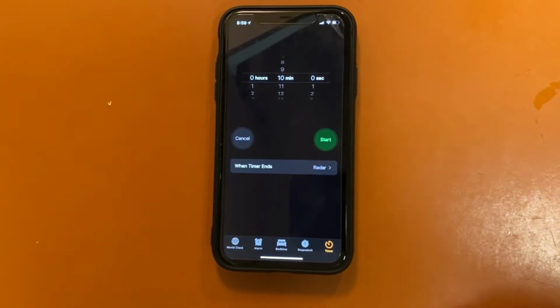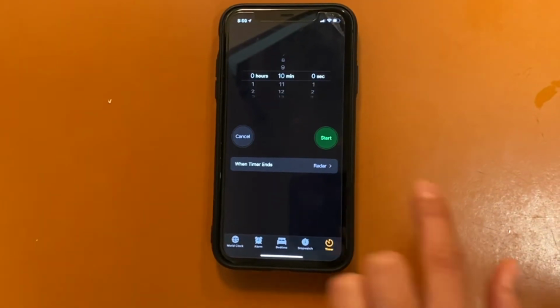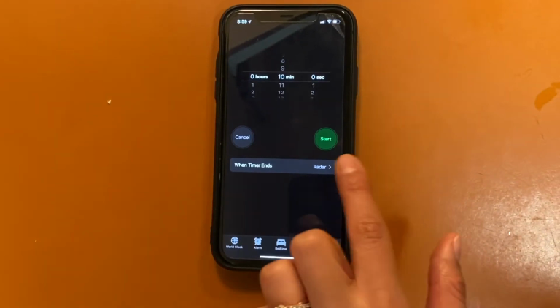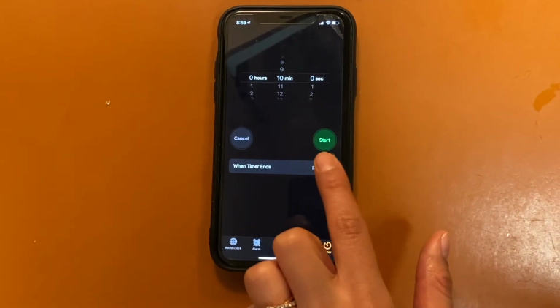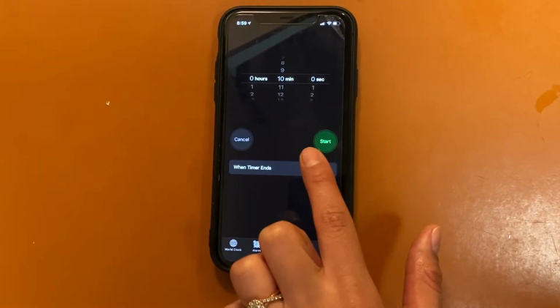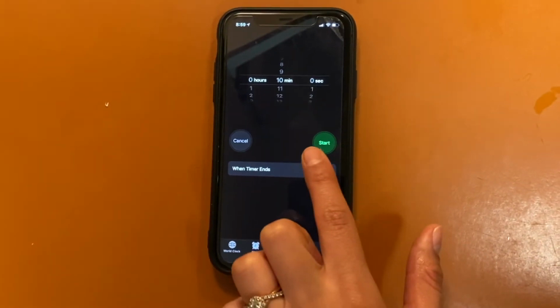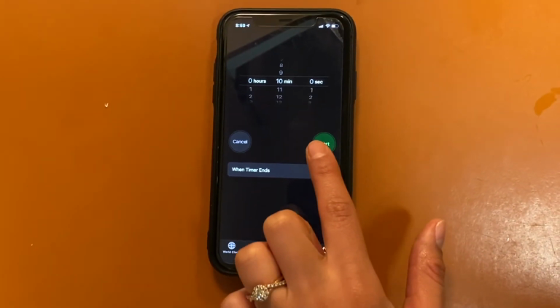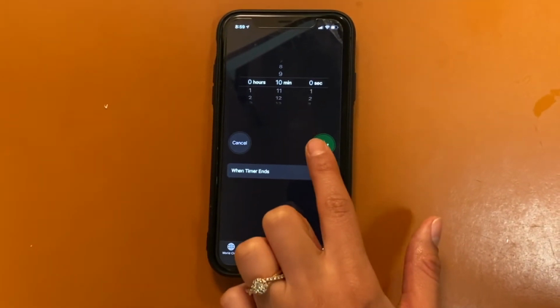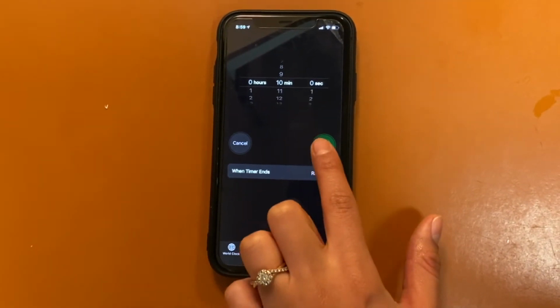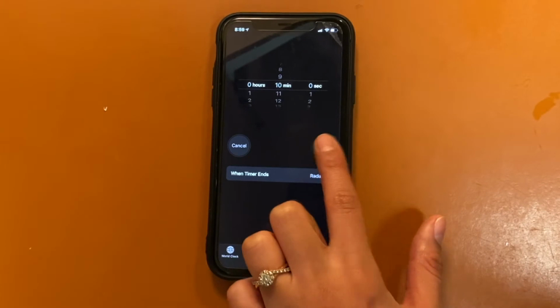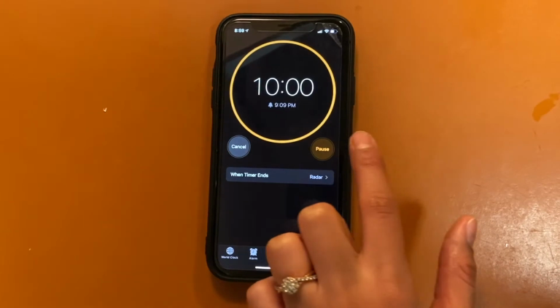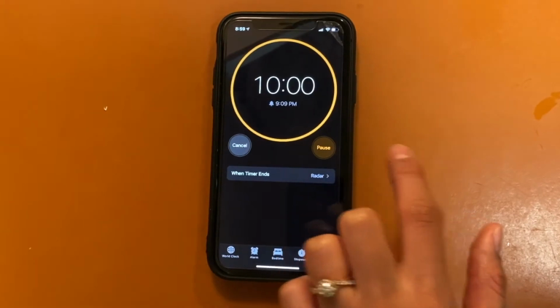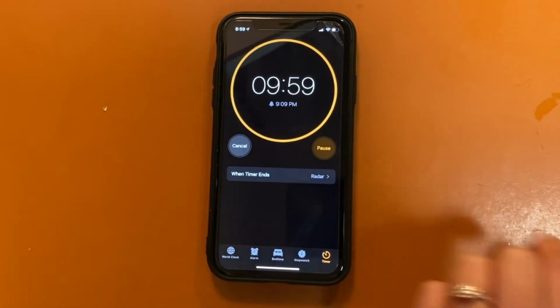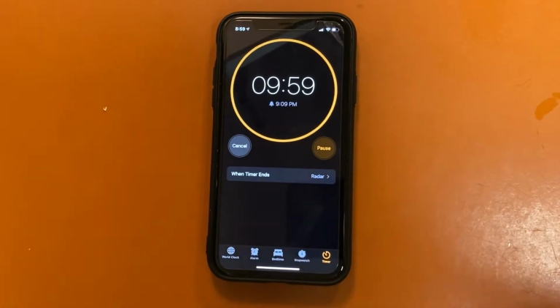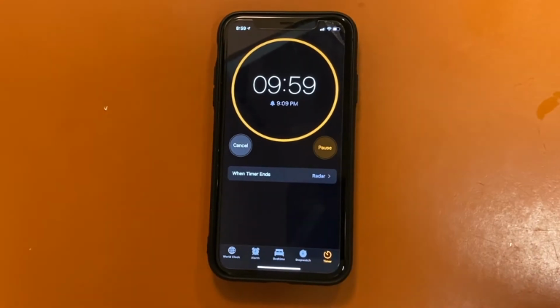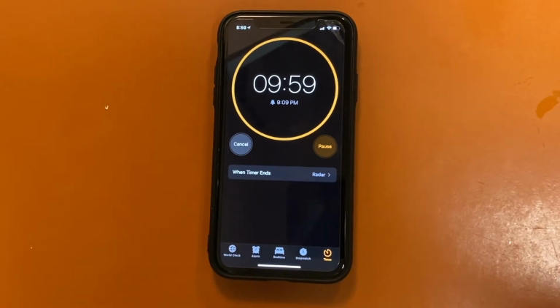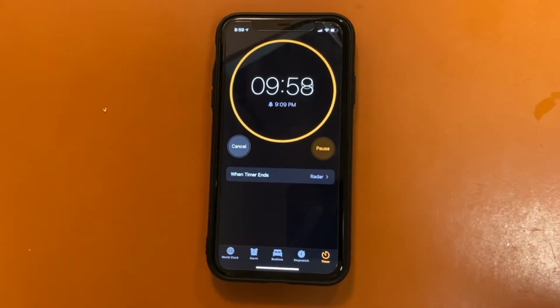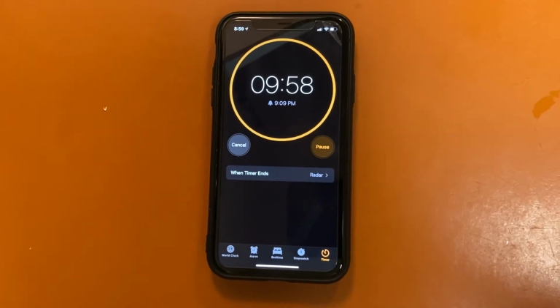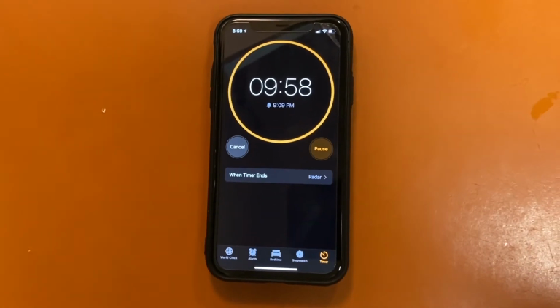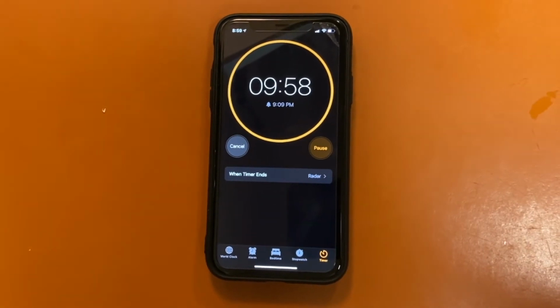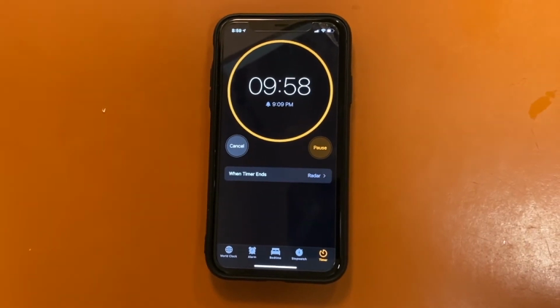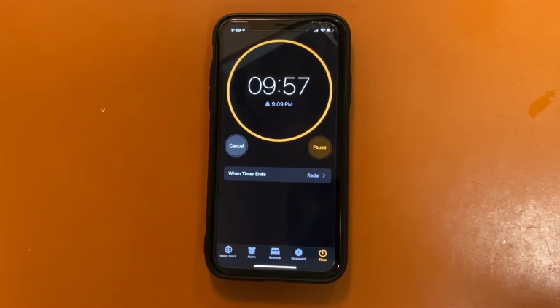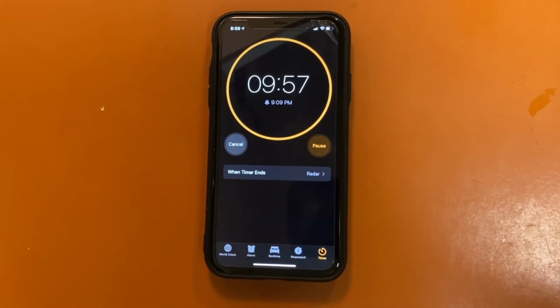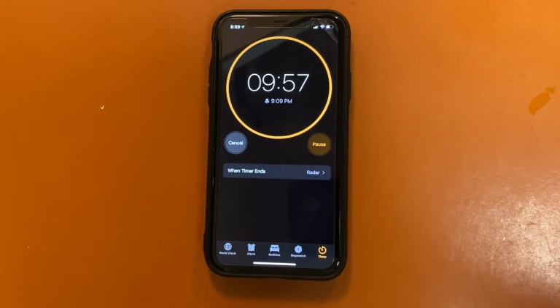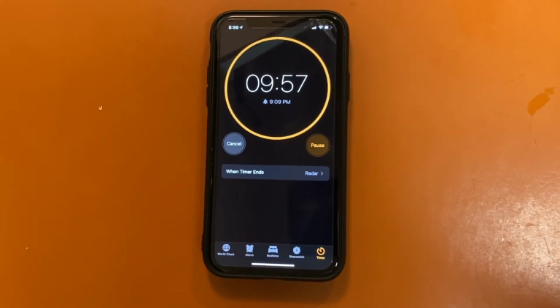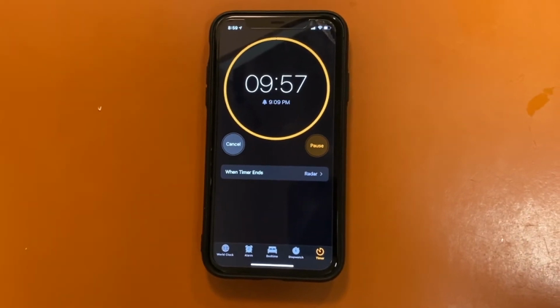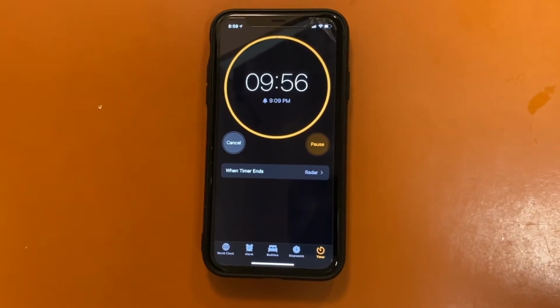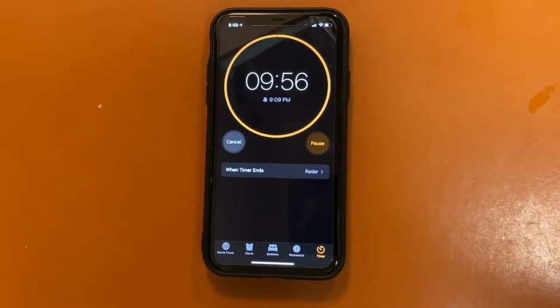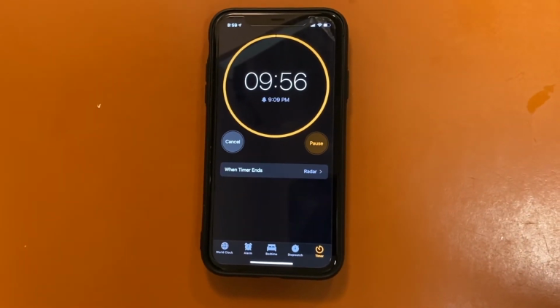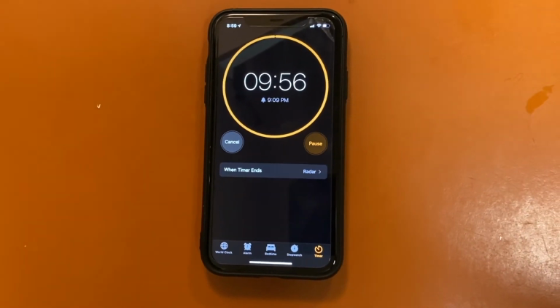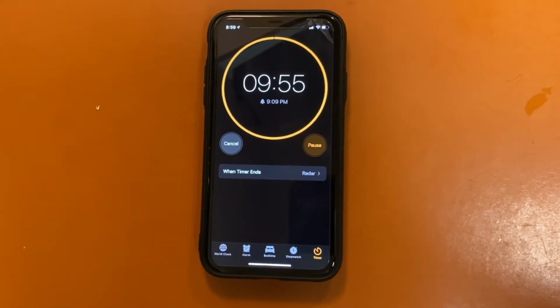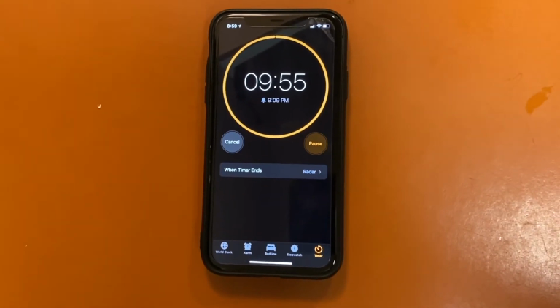Now that we've stirred our water really well, we're going to take a break for 10 minutes, so grab a phone and set a timer.